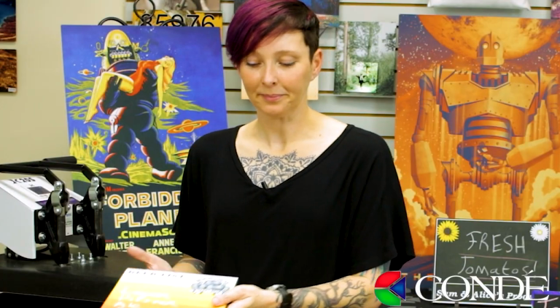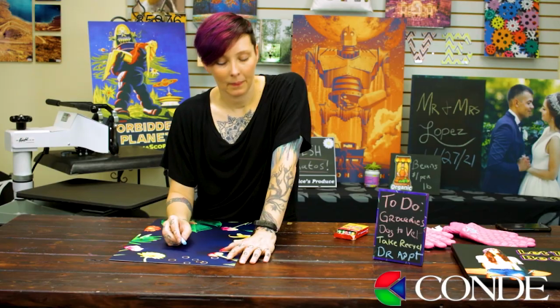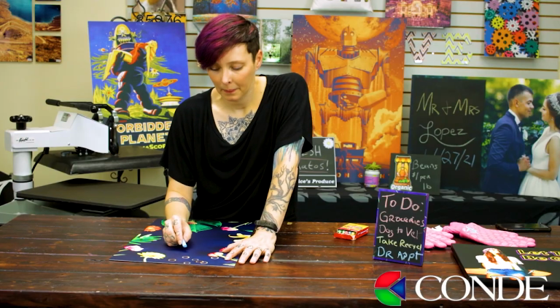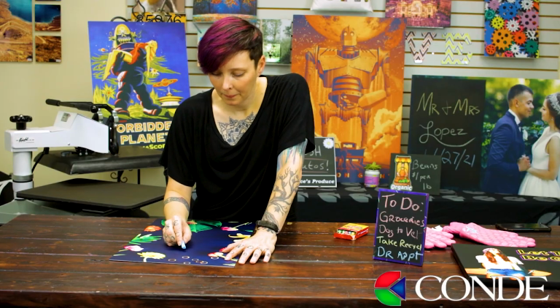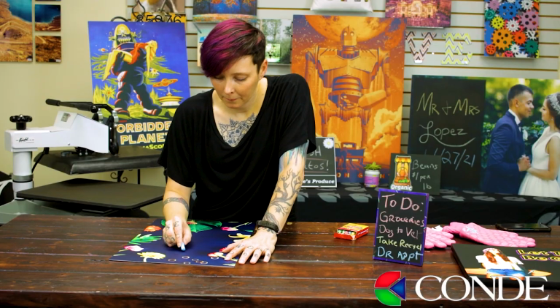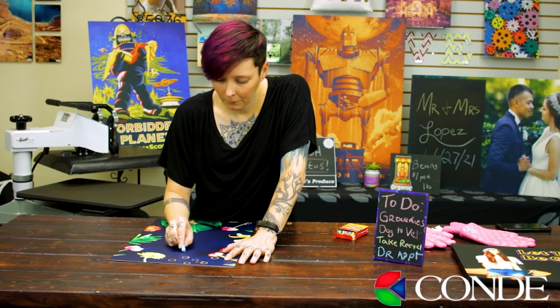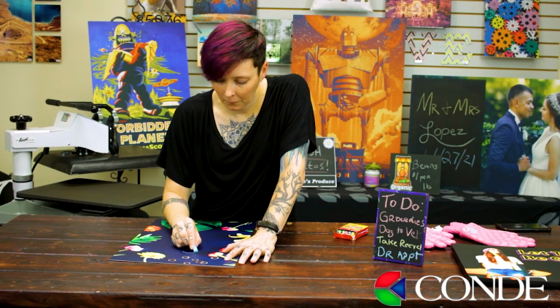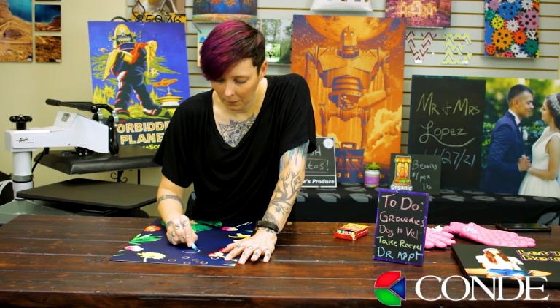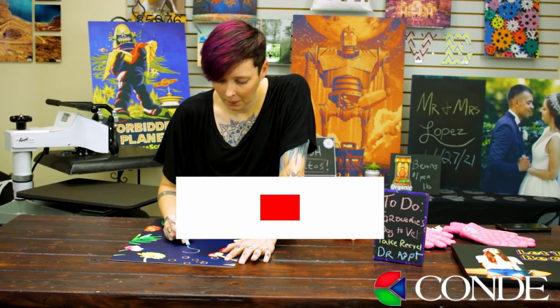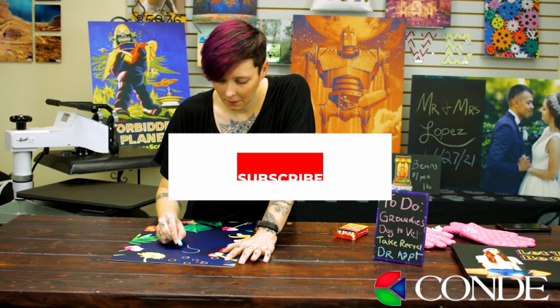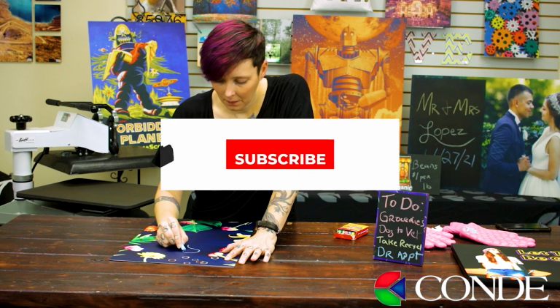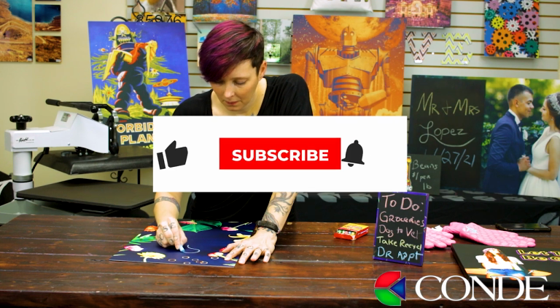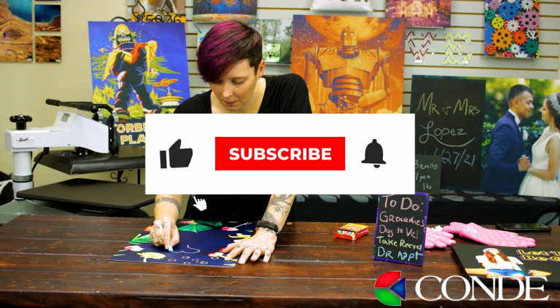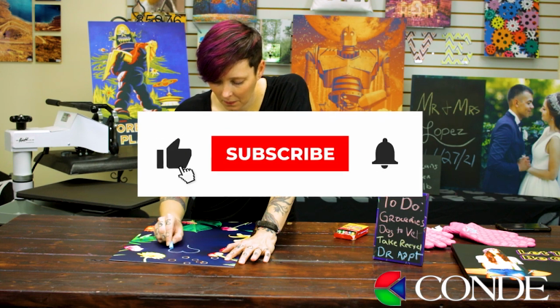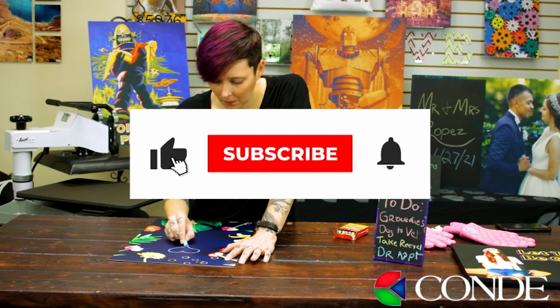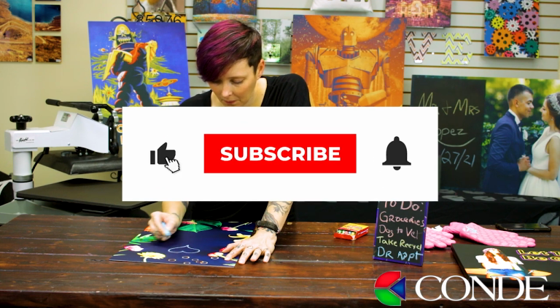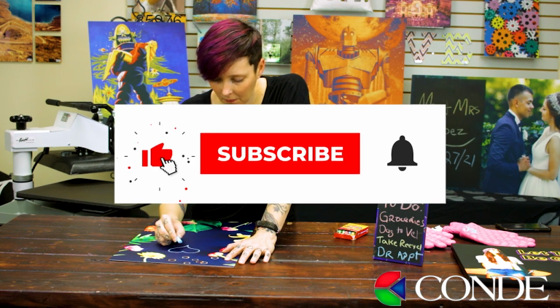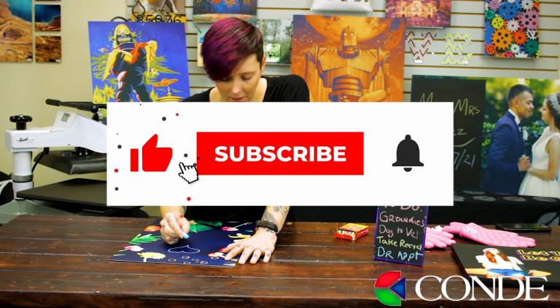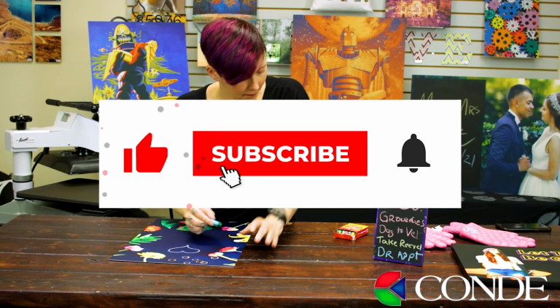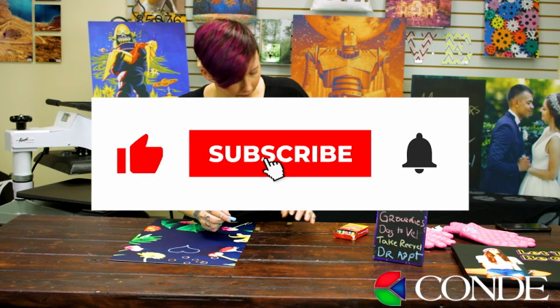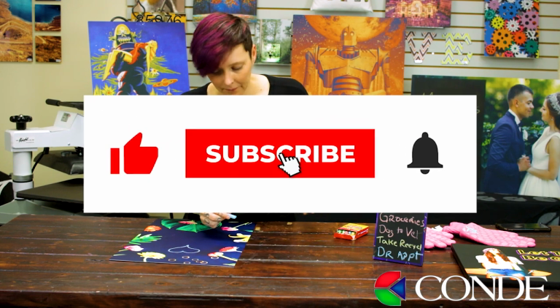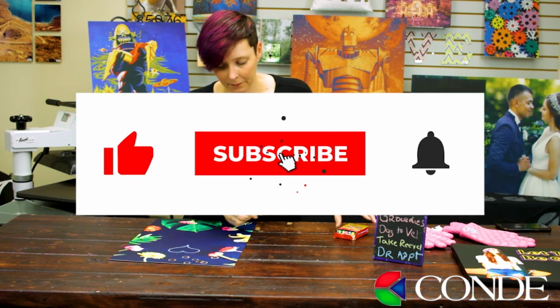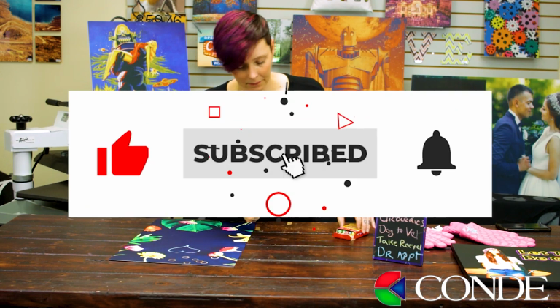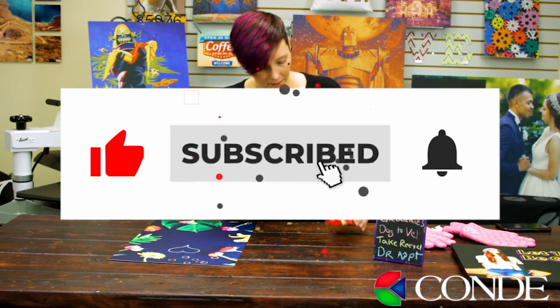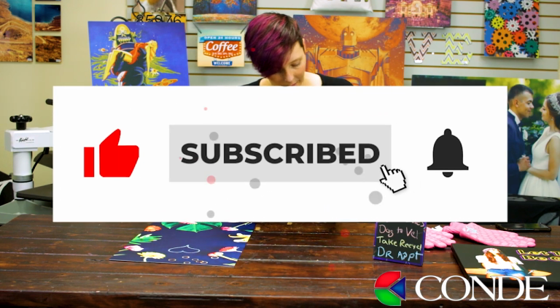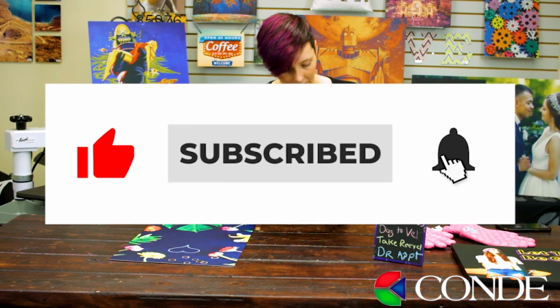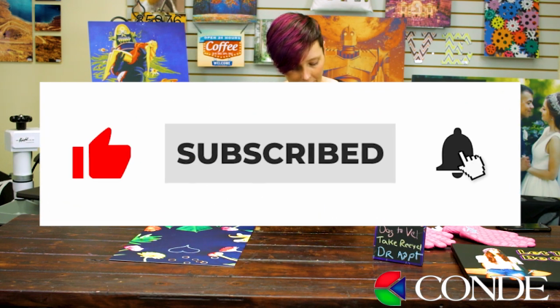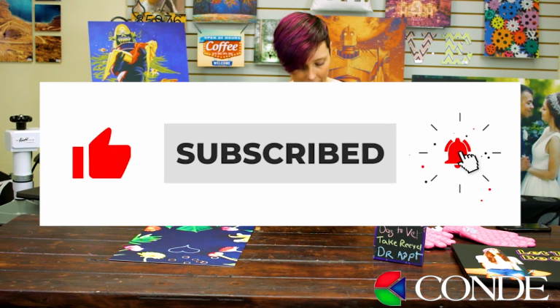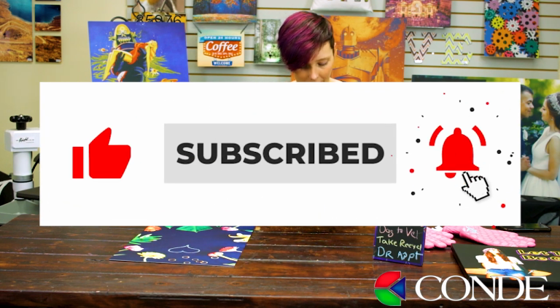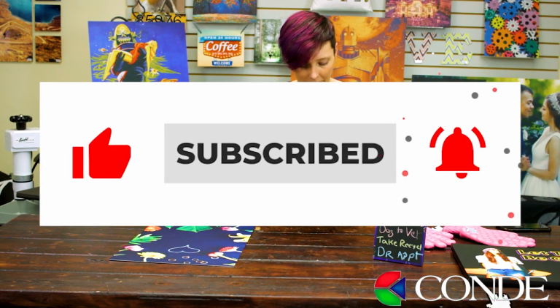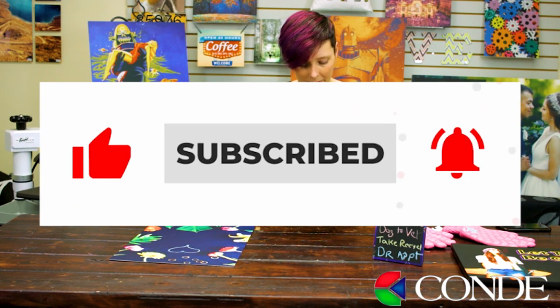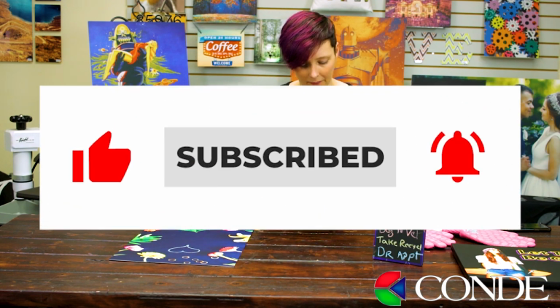Do you want to see more great videos from Condi Systems? Be sure to like, subscribe, comment, and hit that notification bell.